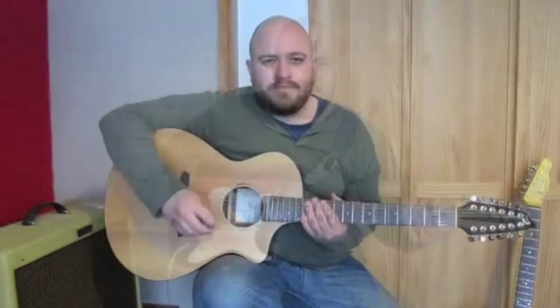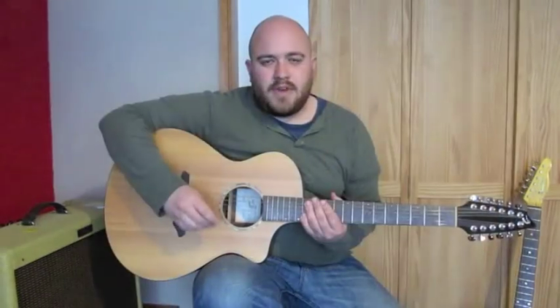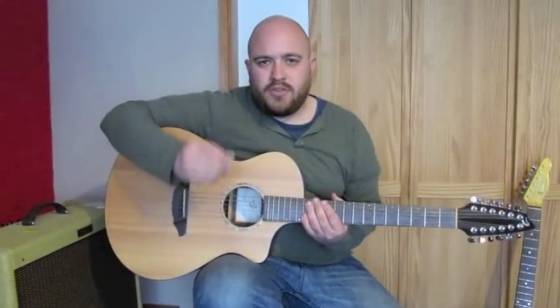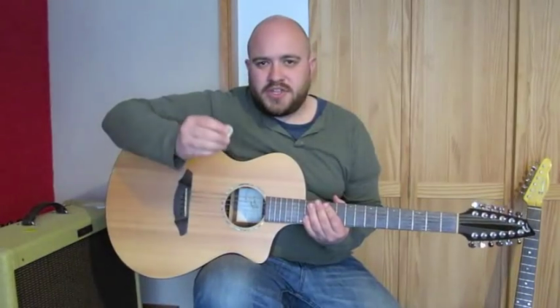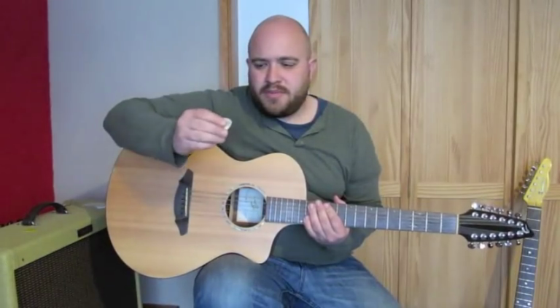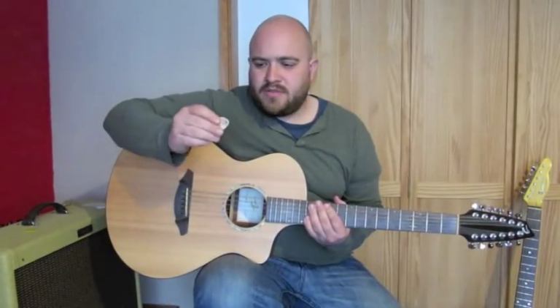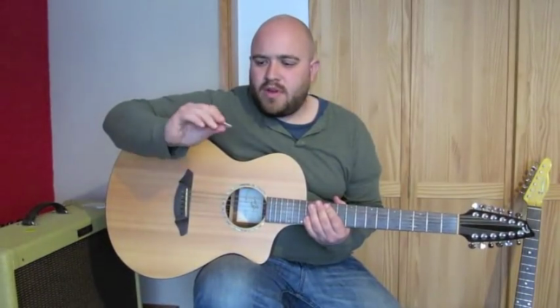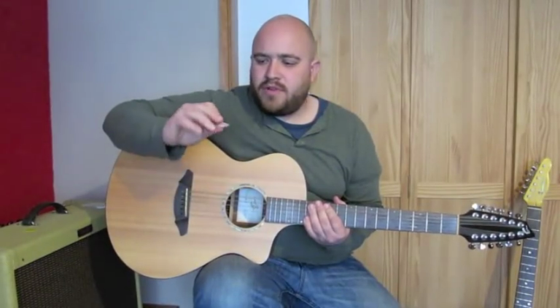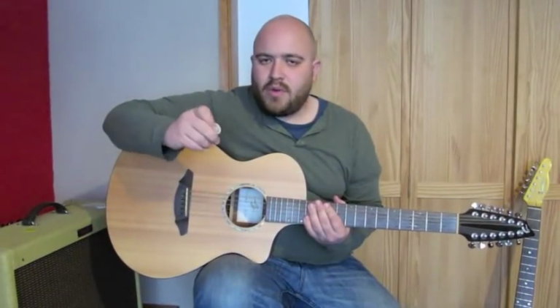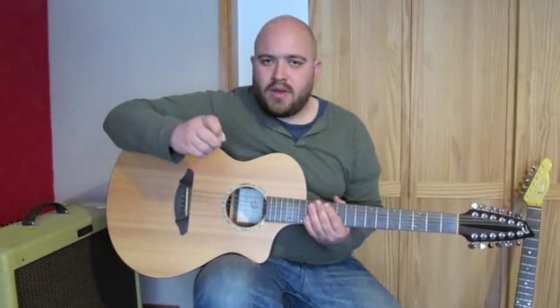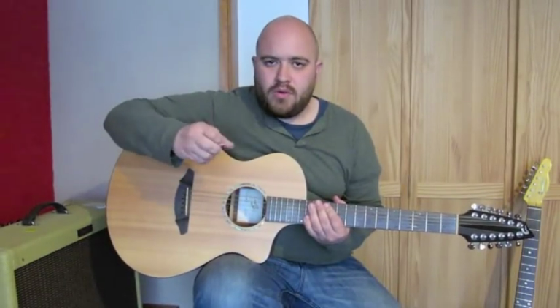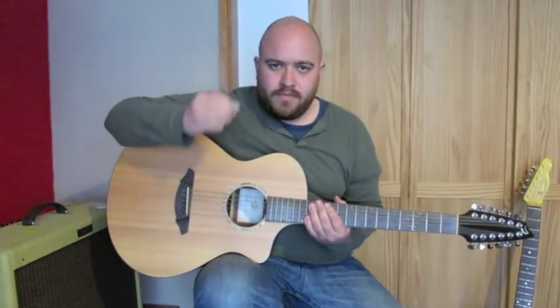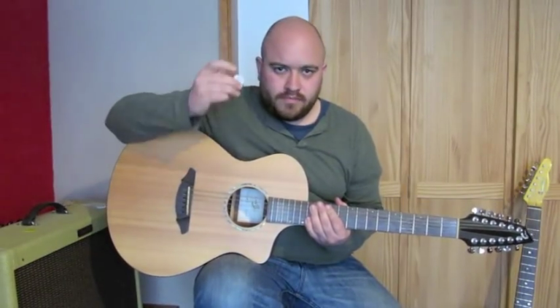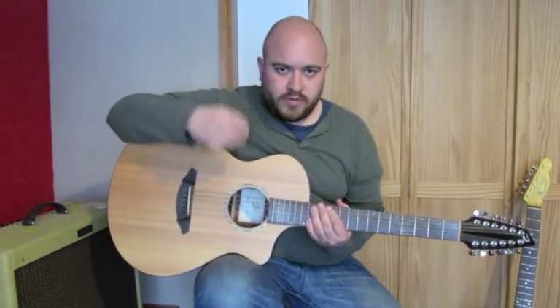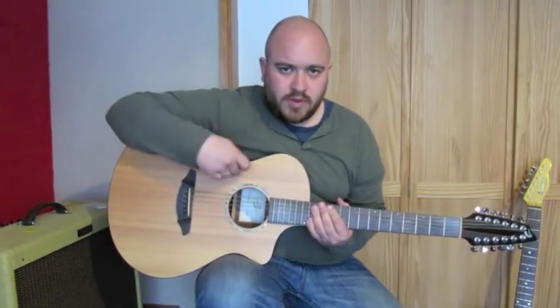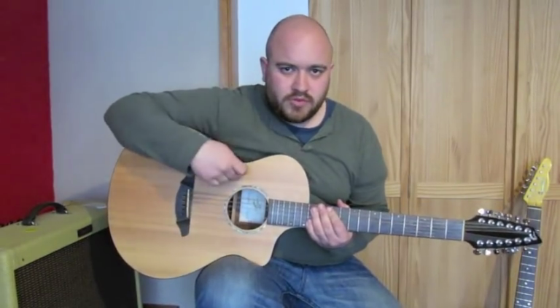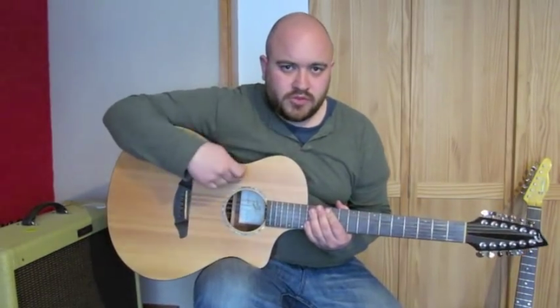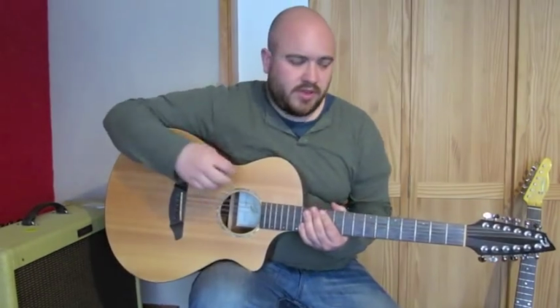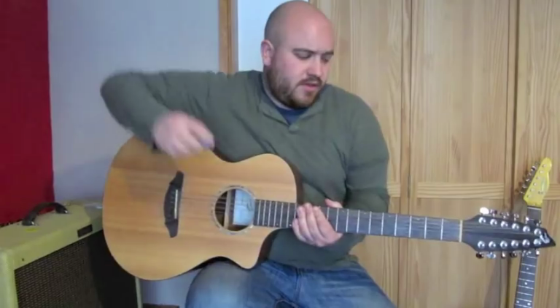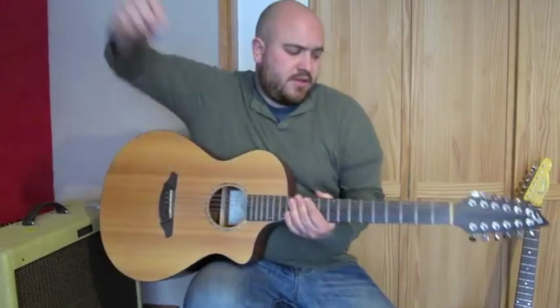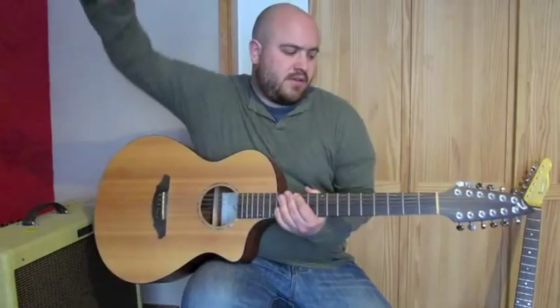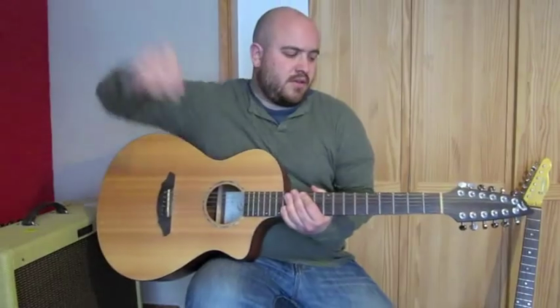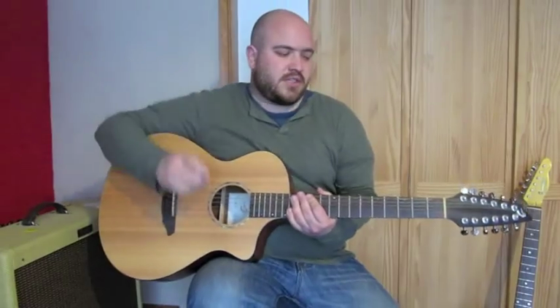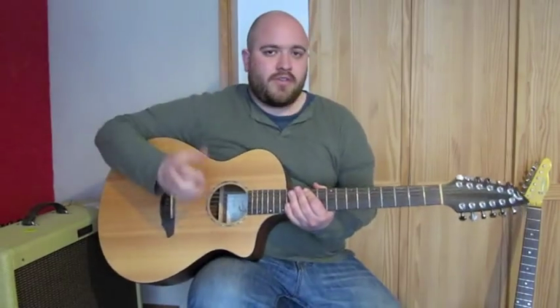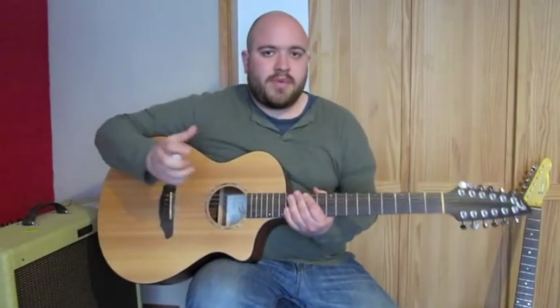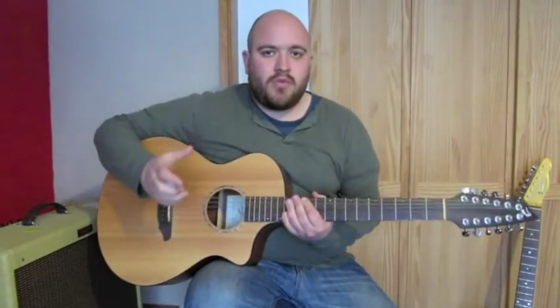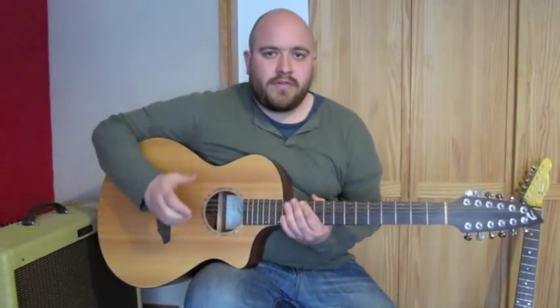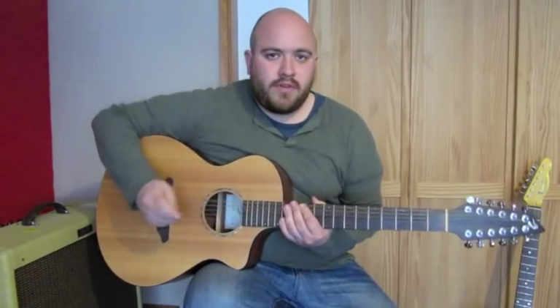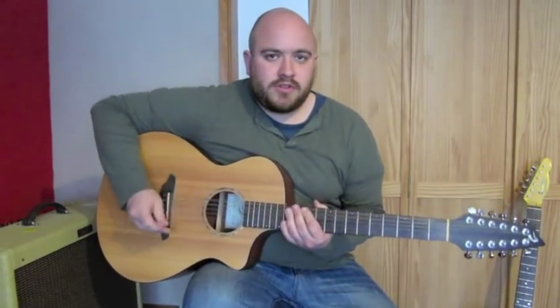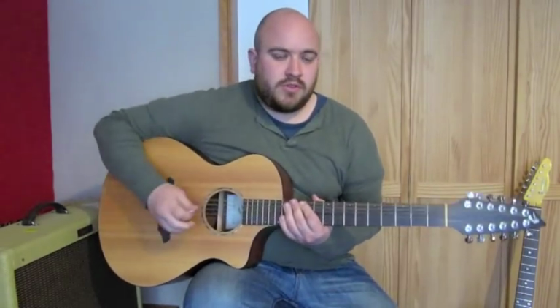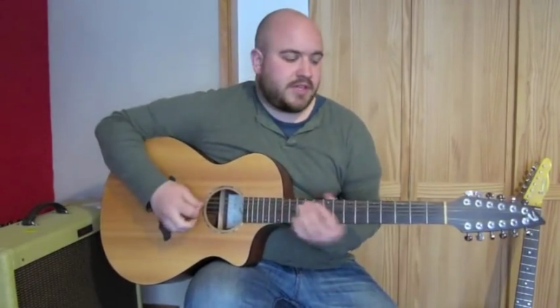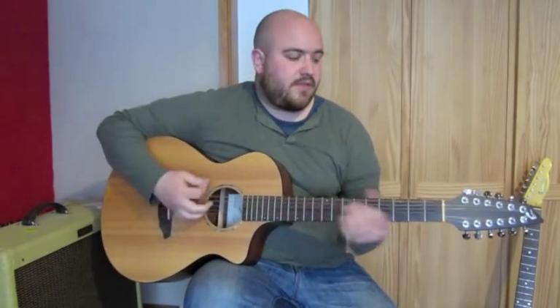I thought the ChickenPicks worked really well with a 12-string, to give you a bit more of a fuller sort of sound.